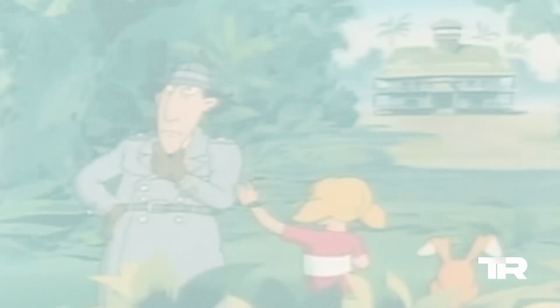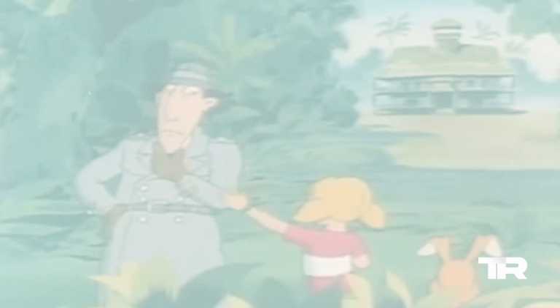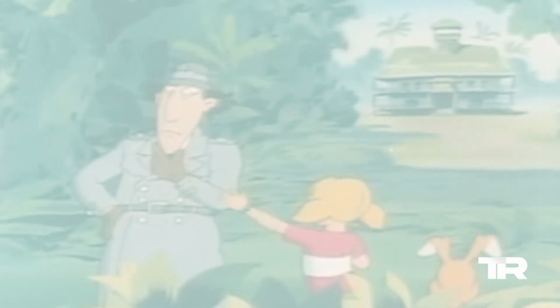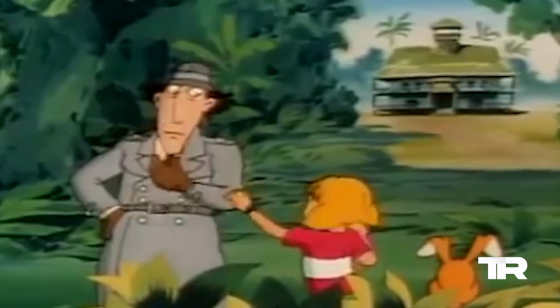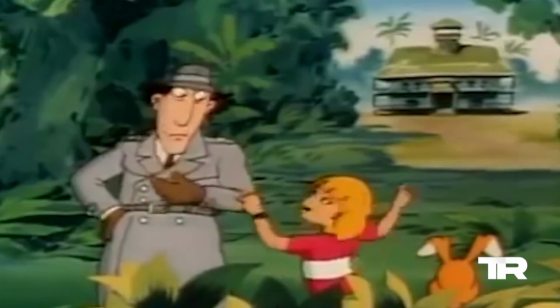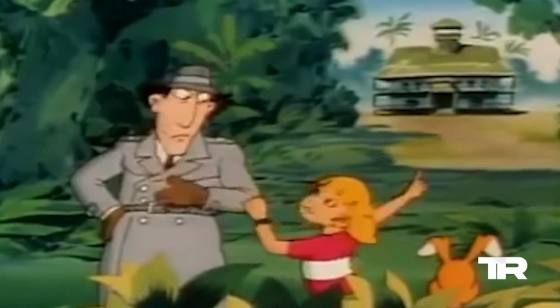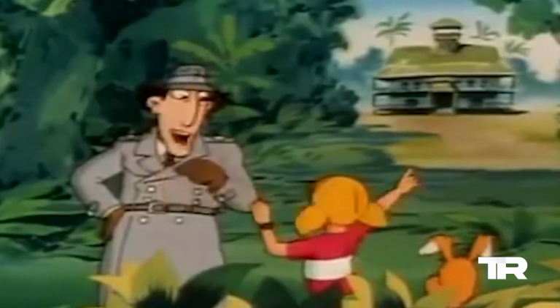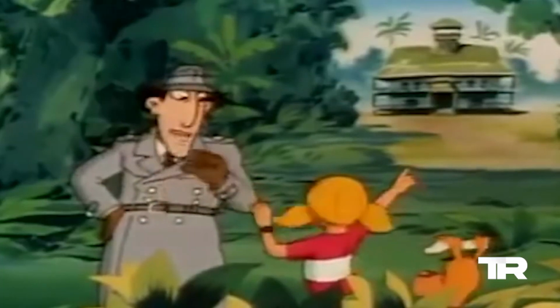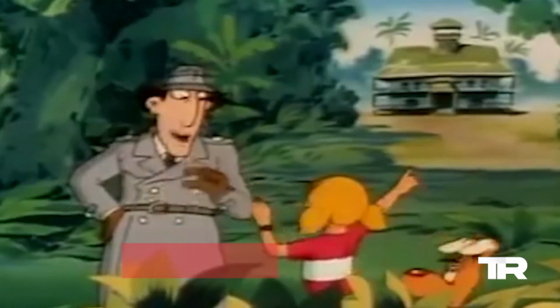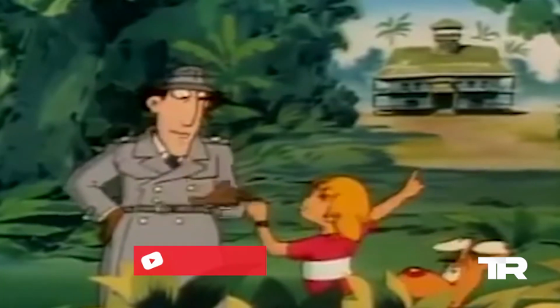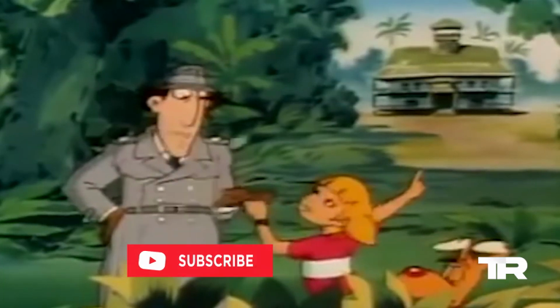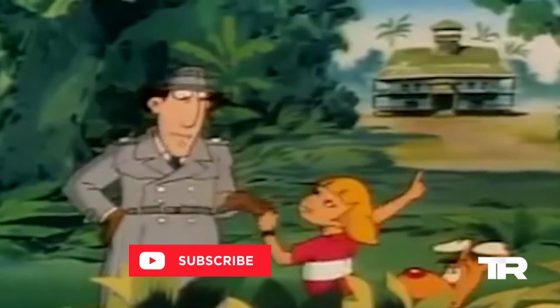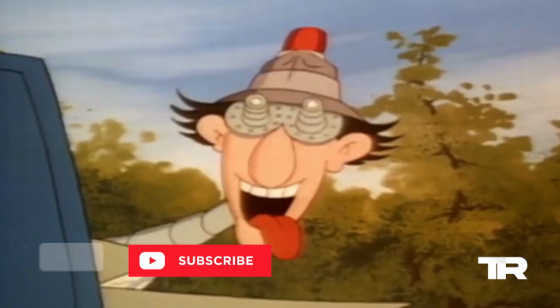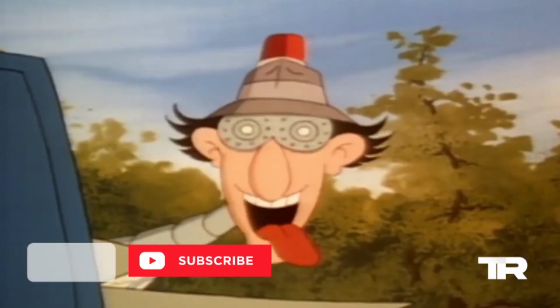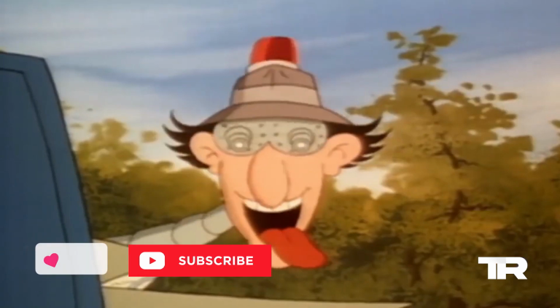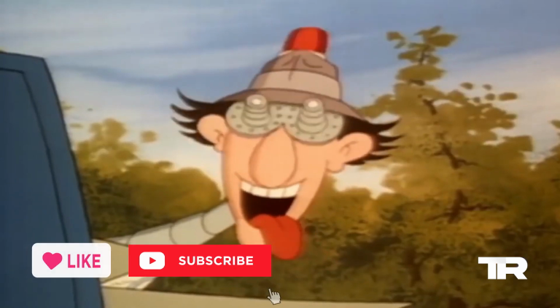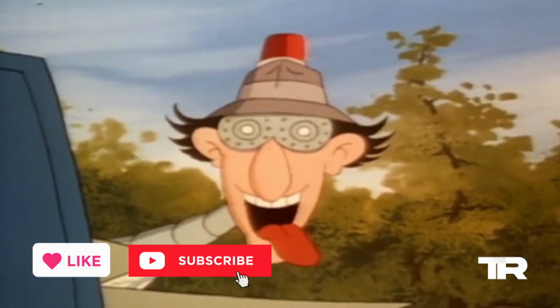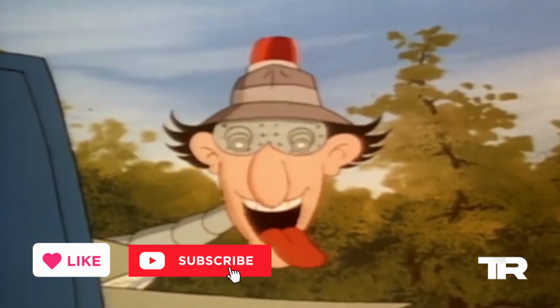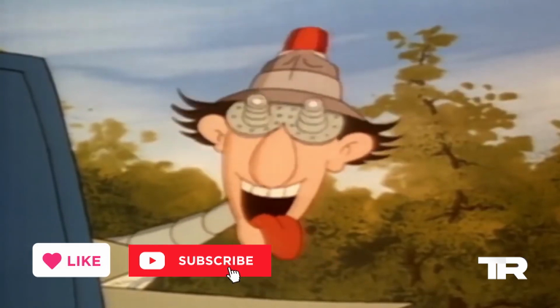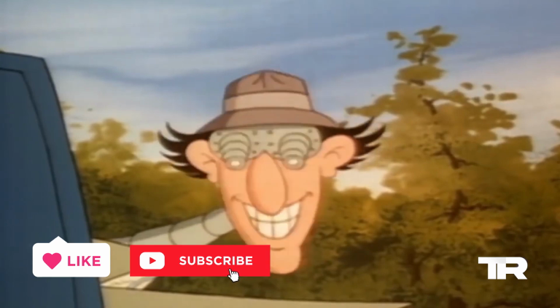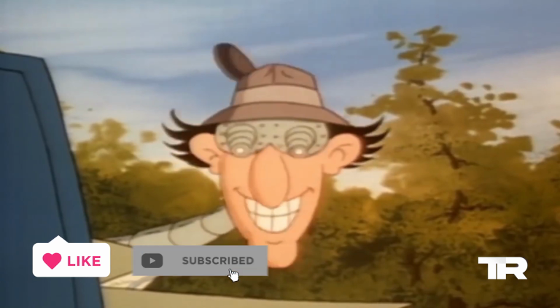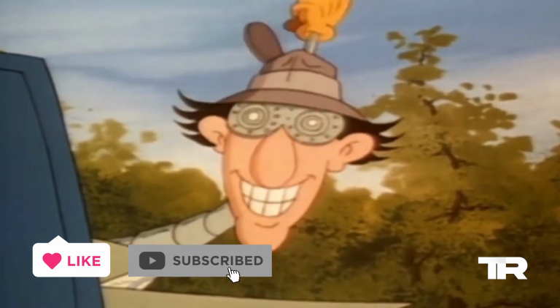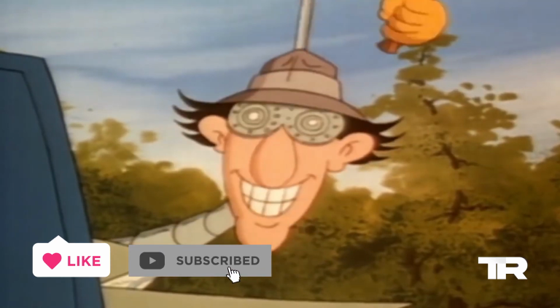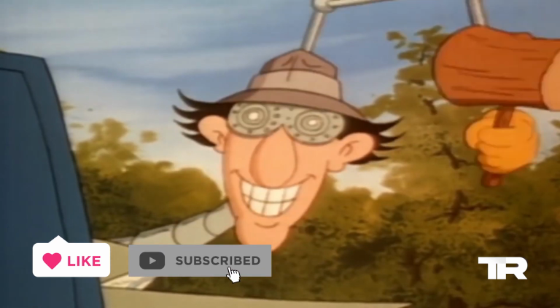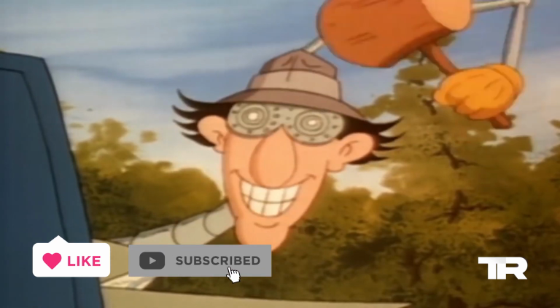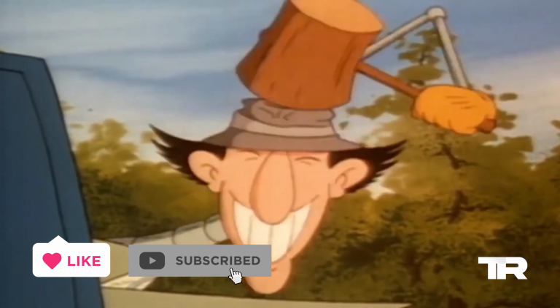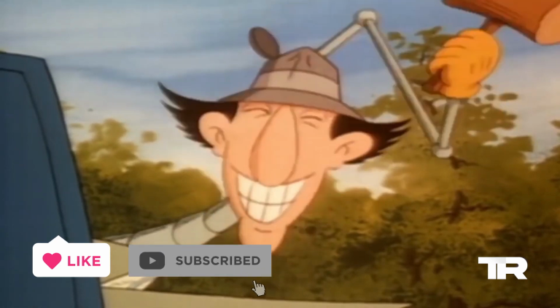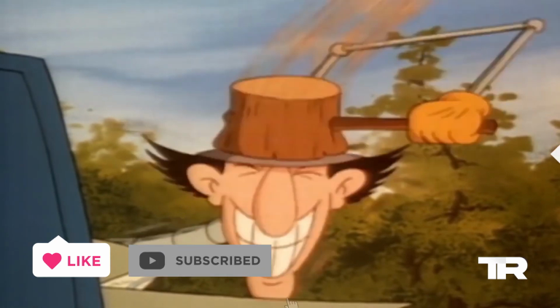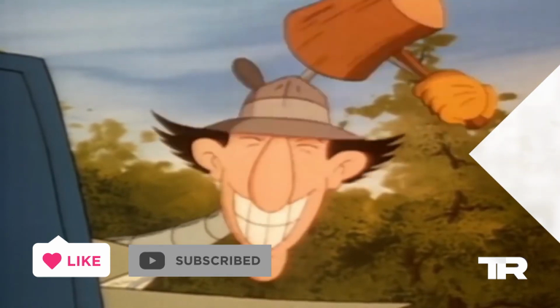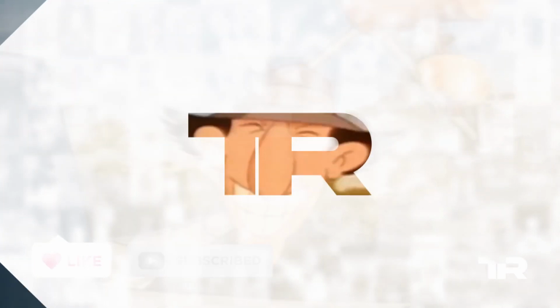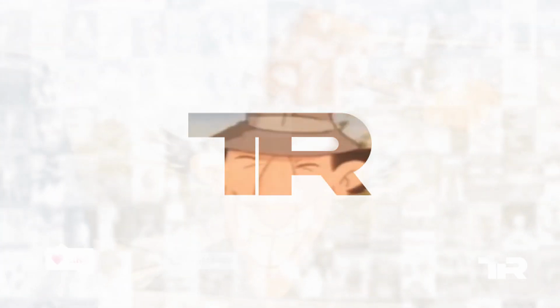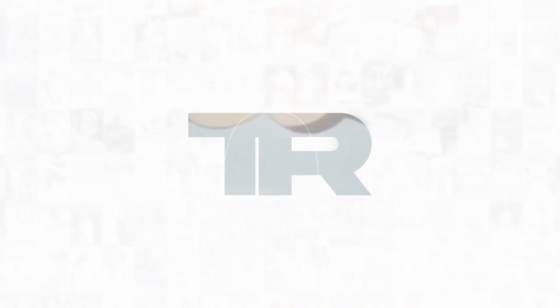Before we begin, make sure to give this video a like and hit that subscribe button for good luck.